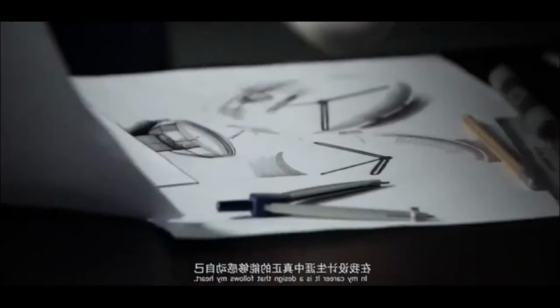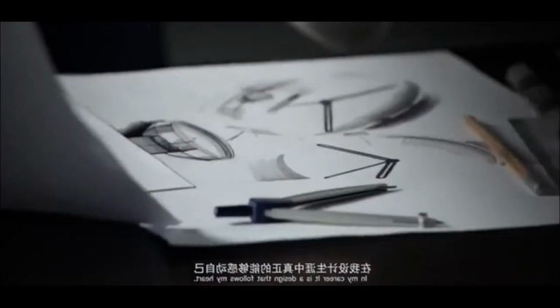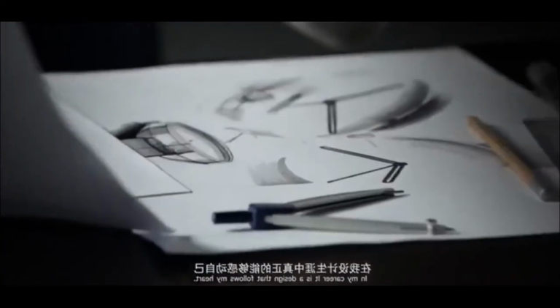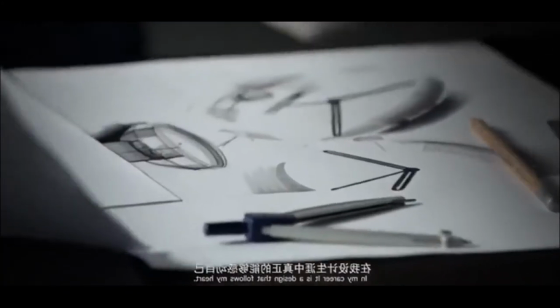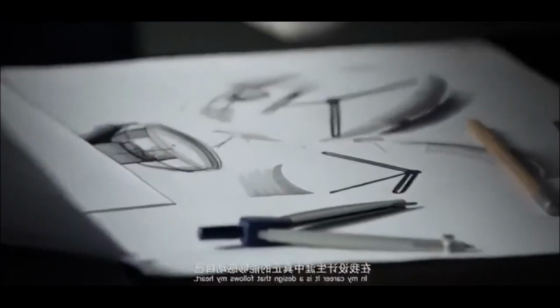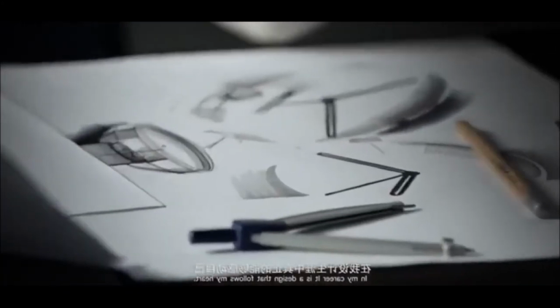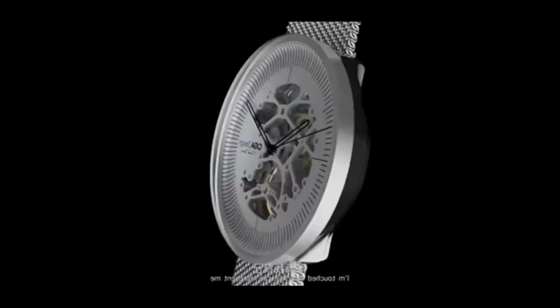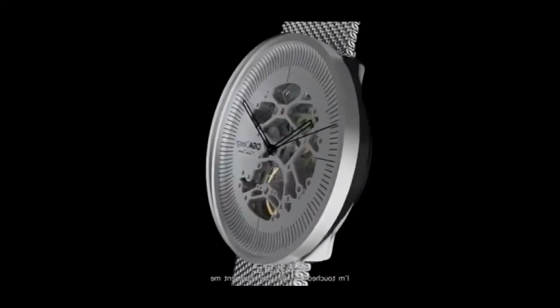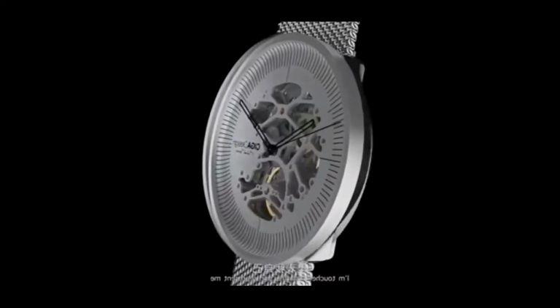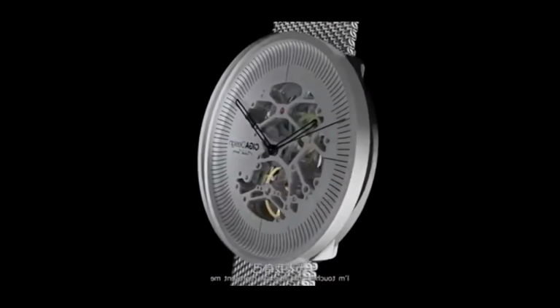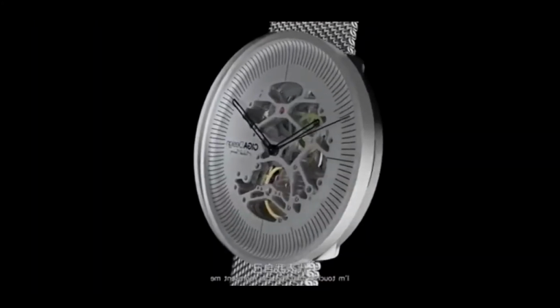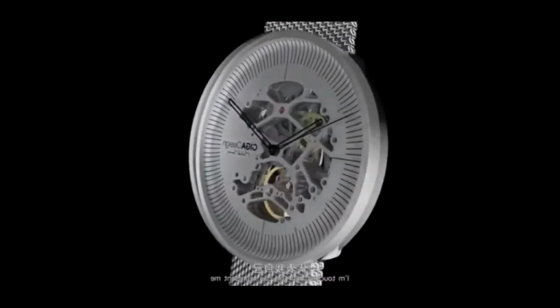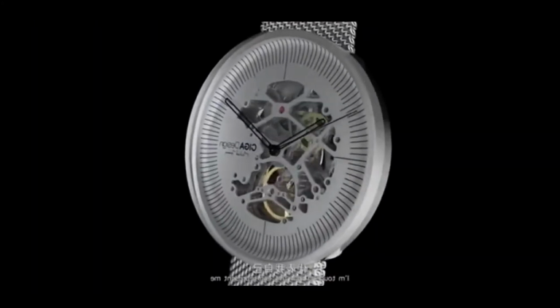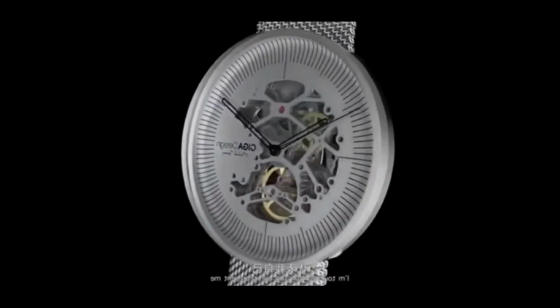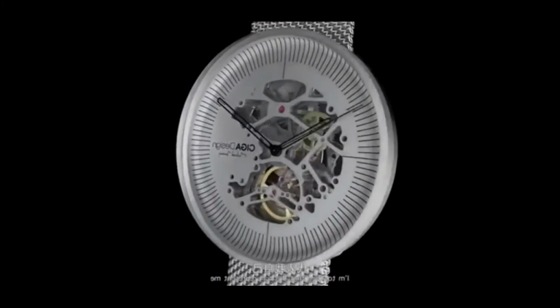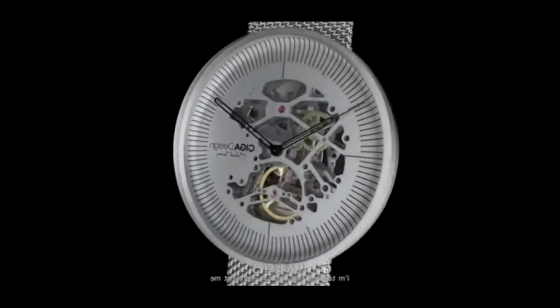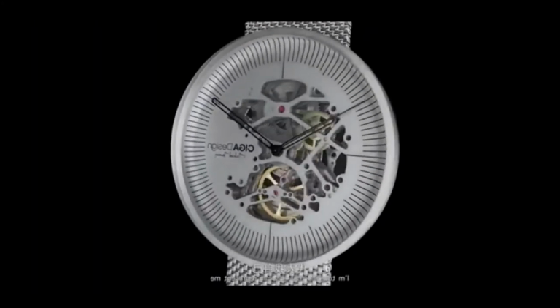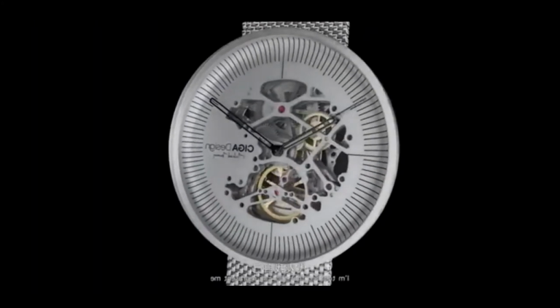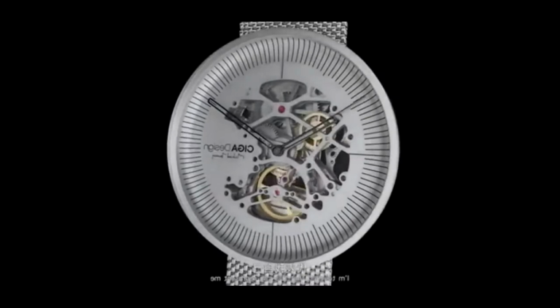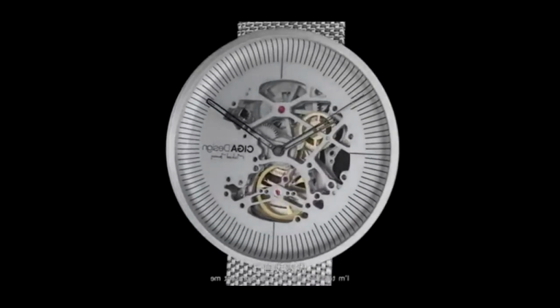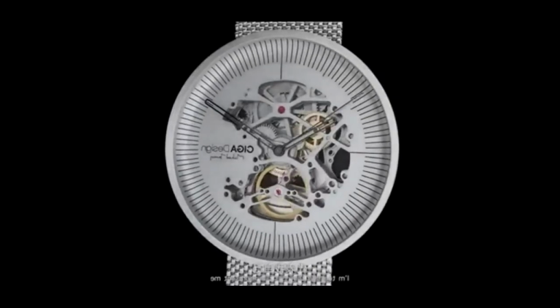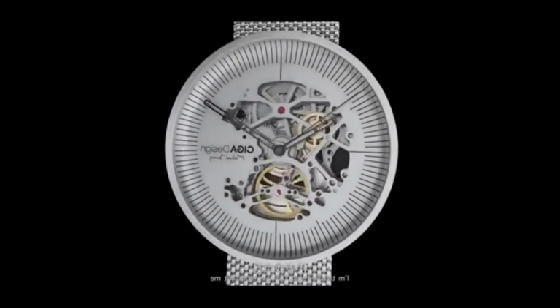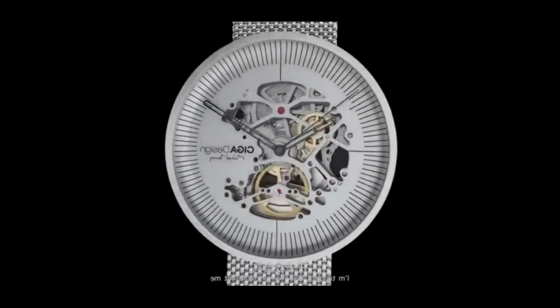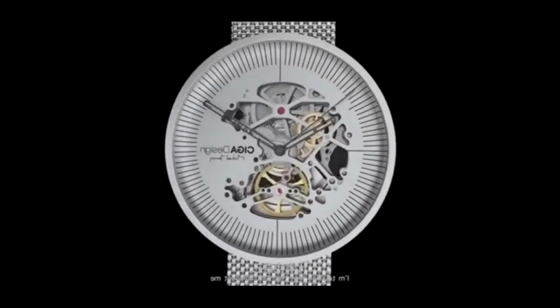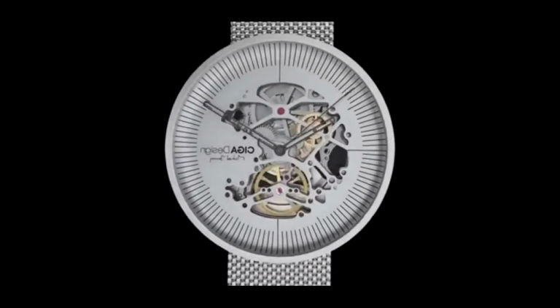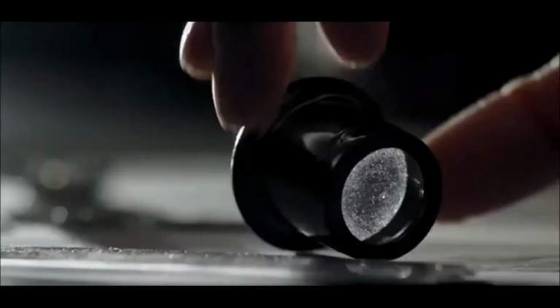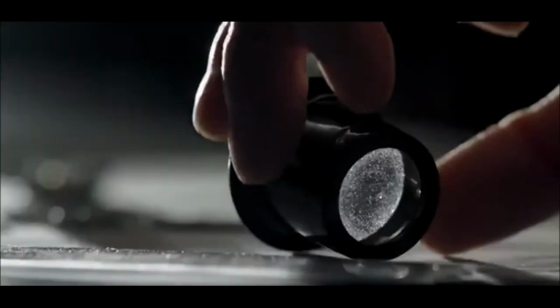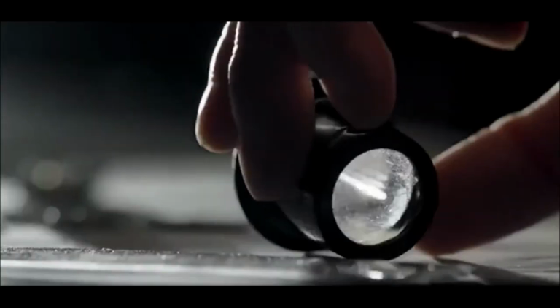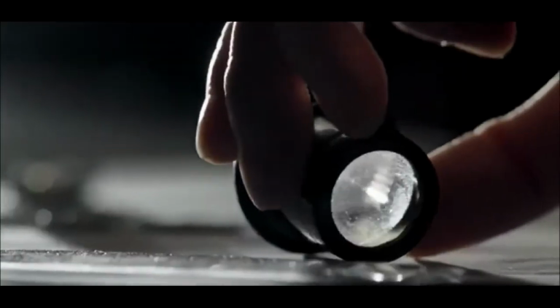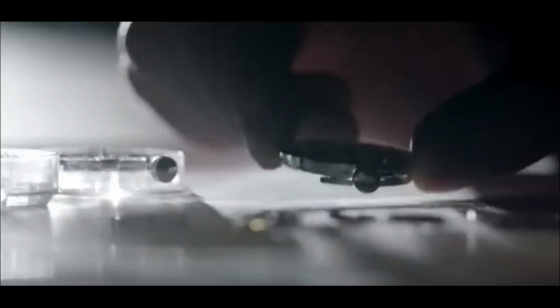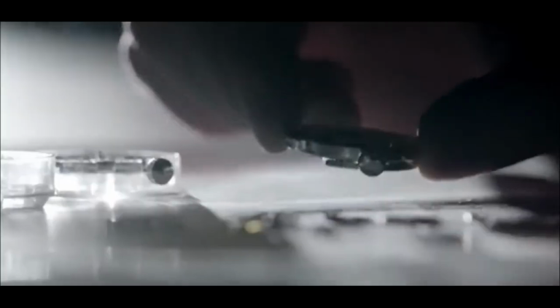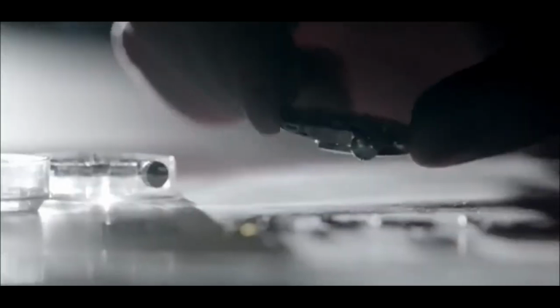The watch is perfectly protected from splashes and moisture, so it can be worn every day and even in heavy rain.